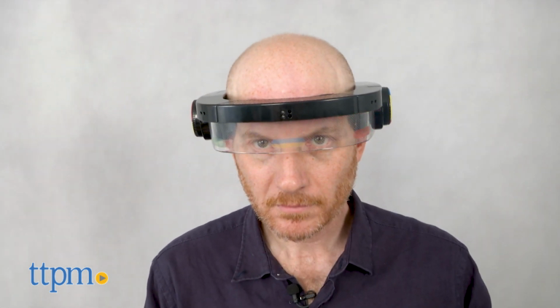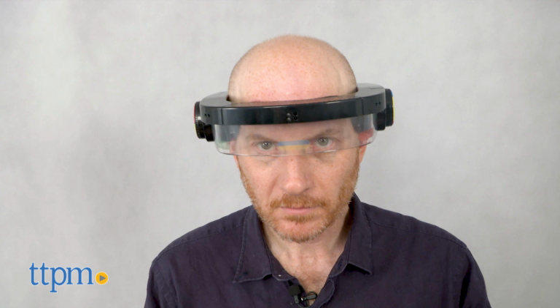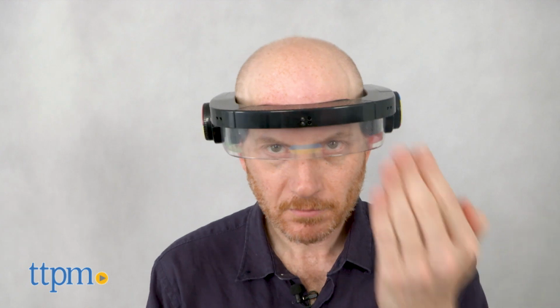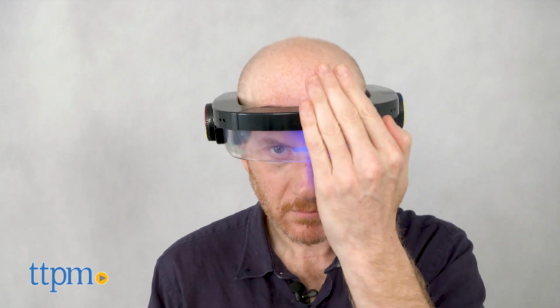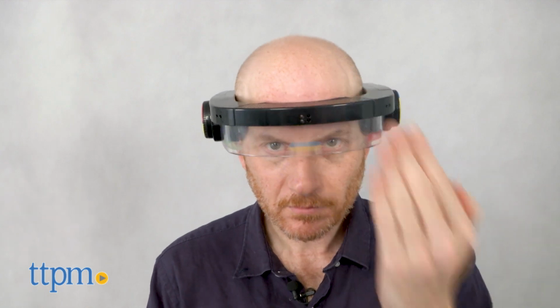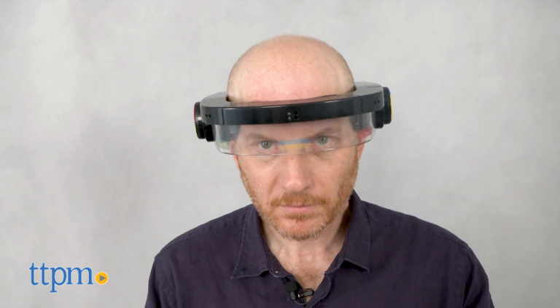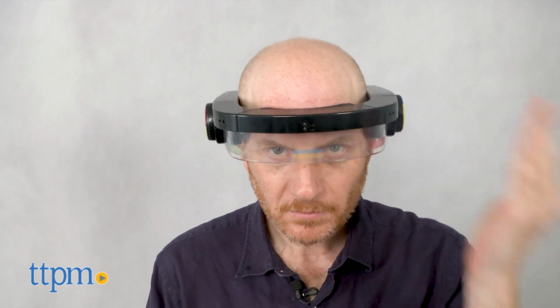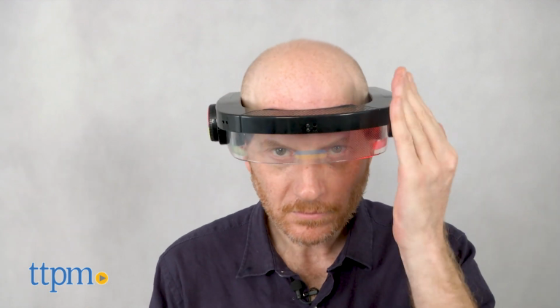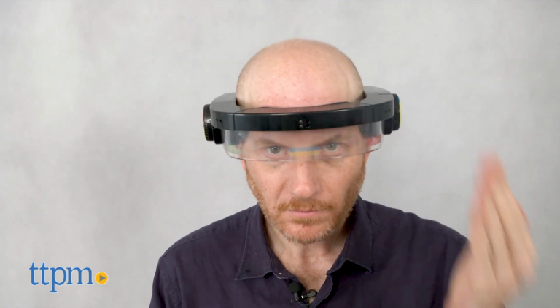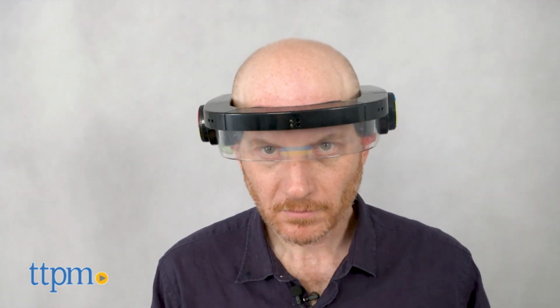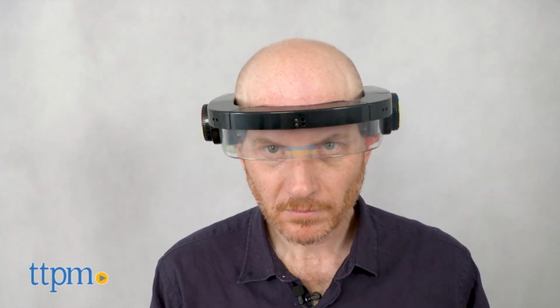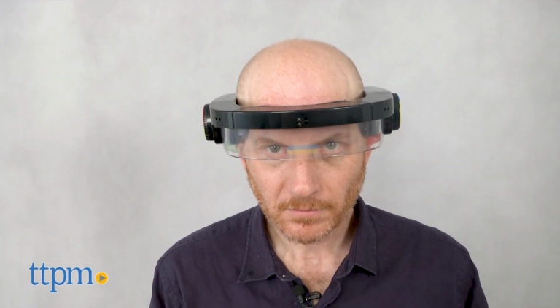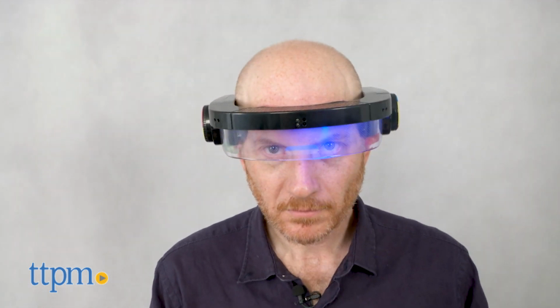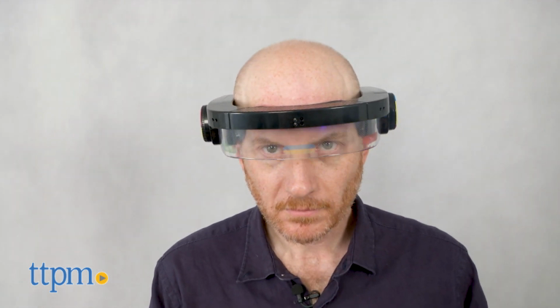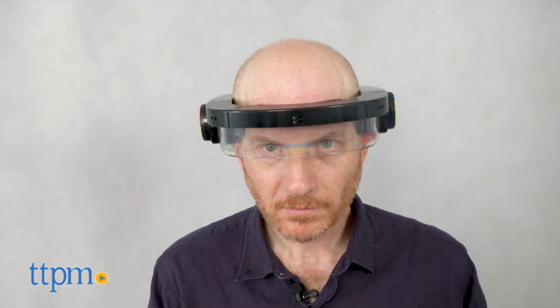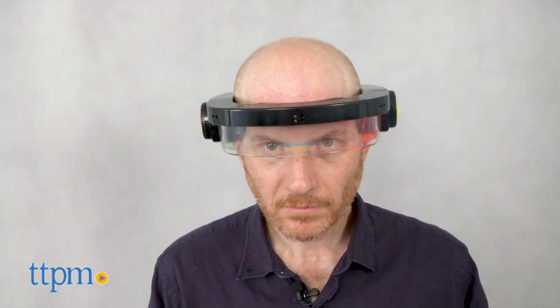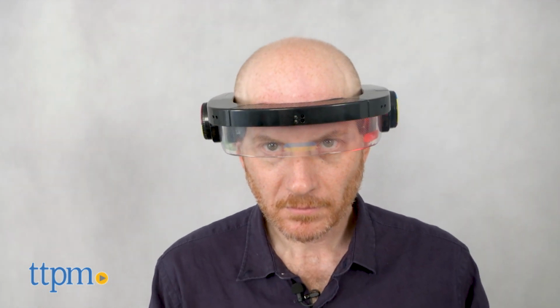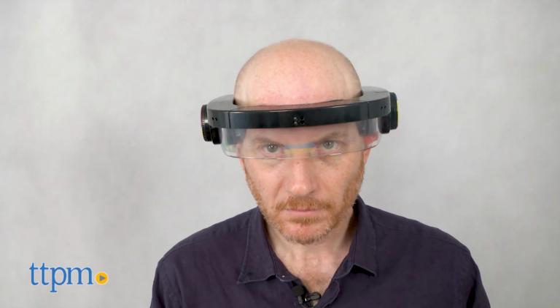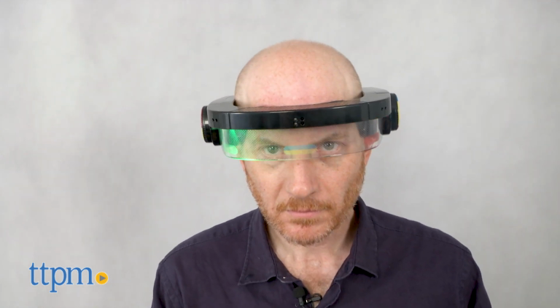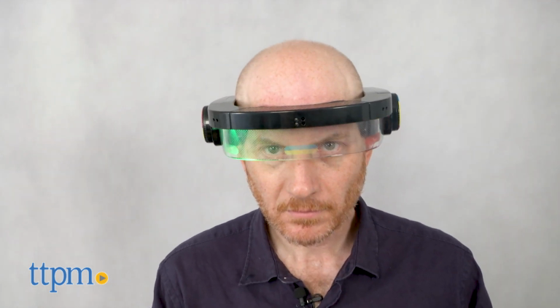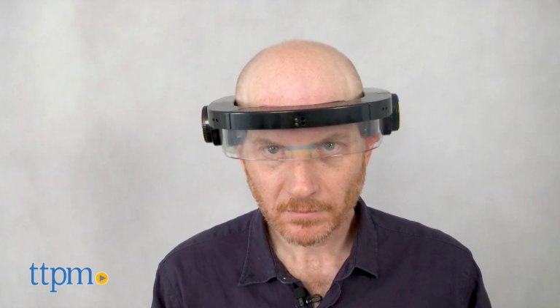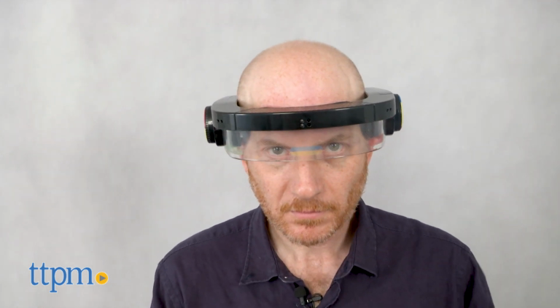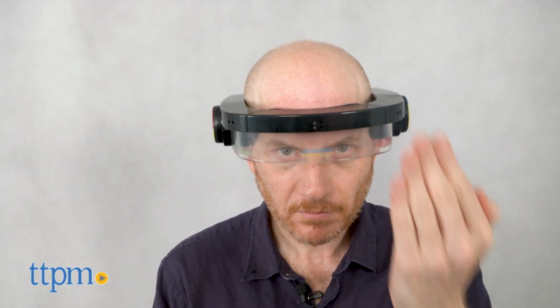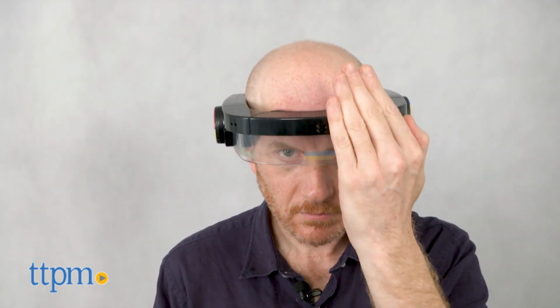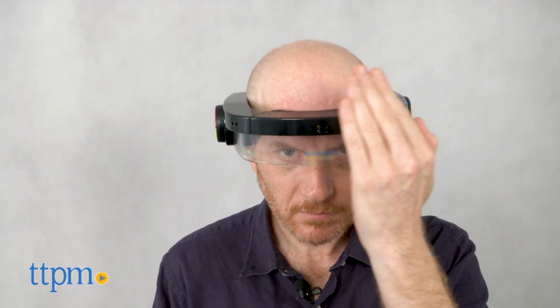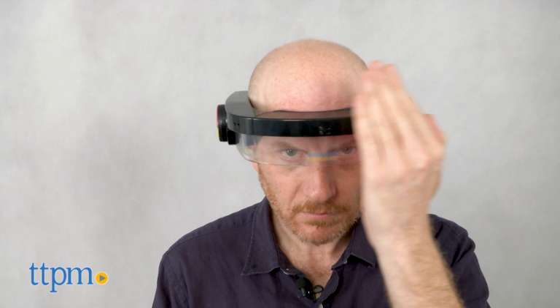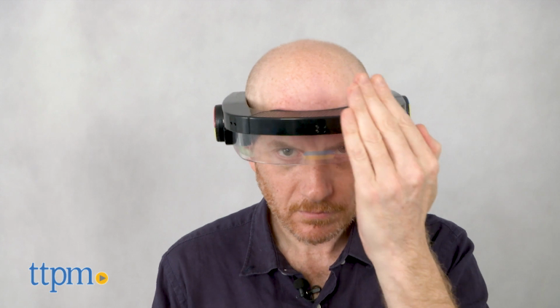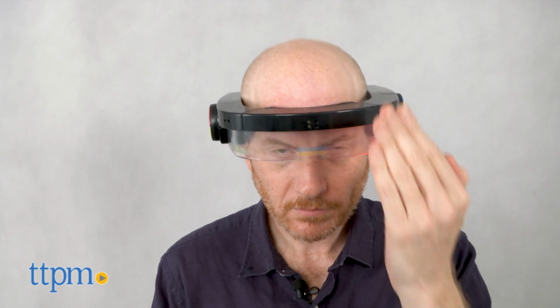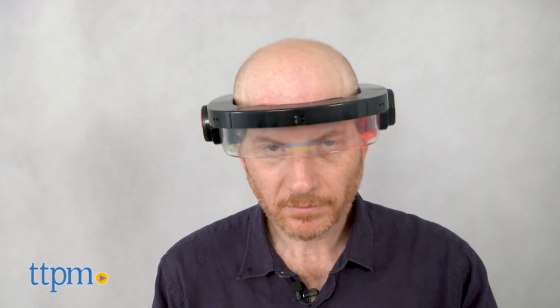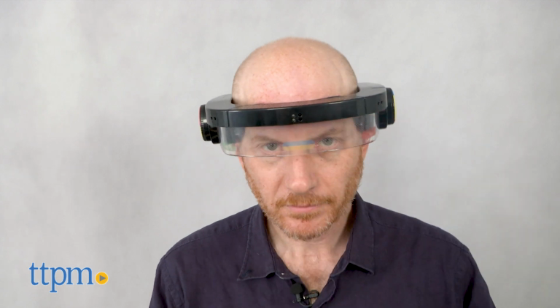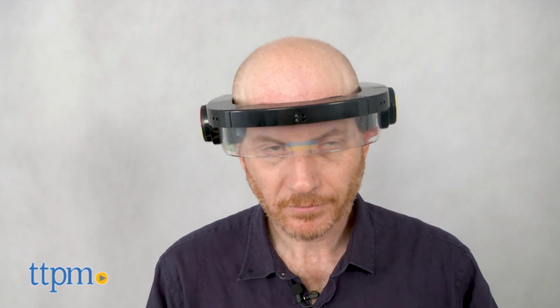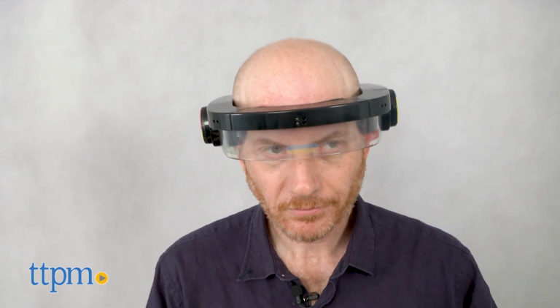Lights will then tell you your score. A dial on the right side of the headset controls power, new games, and volume.